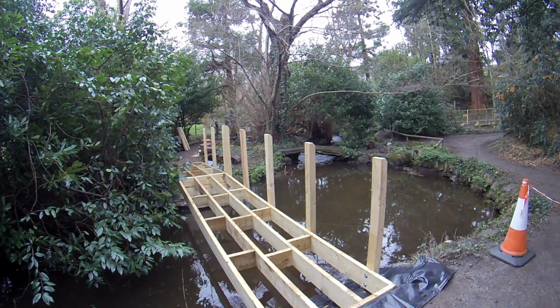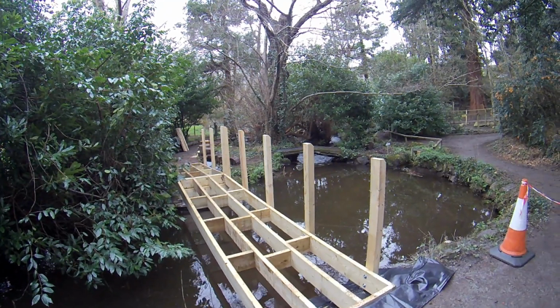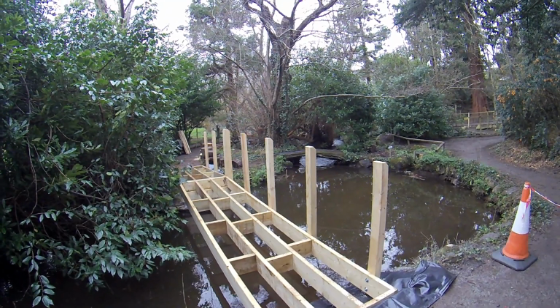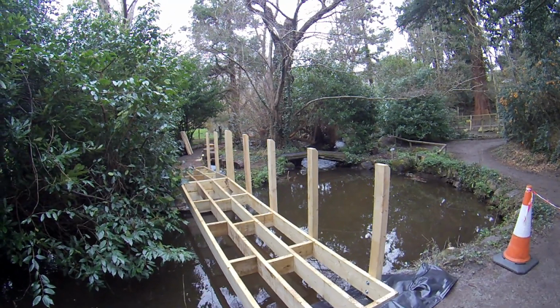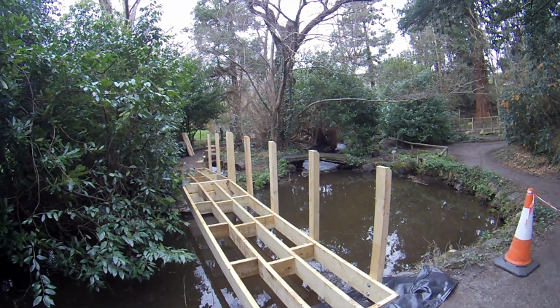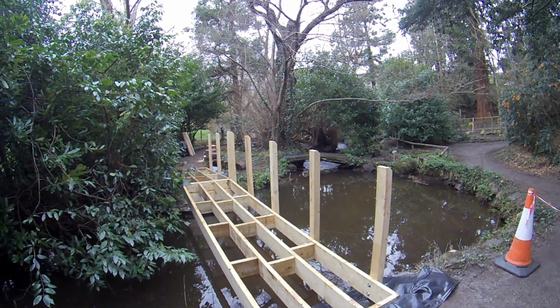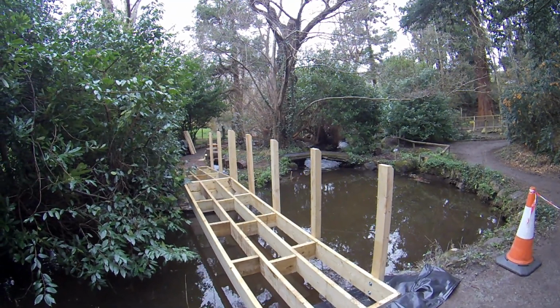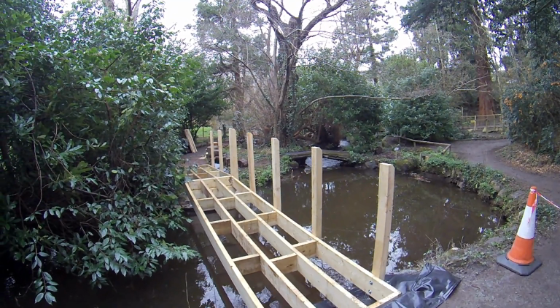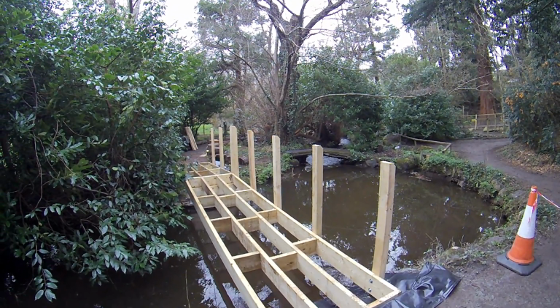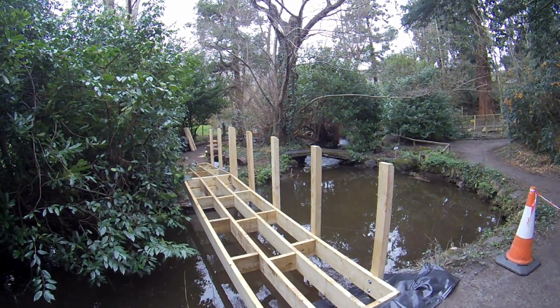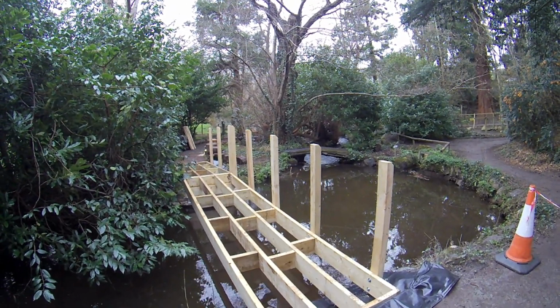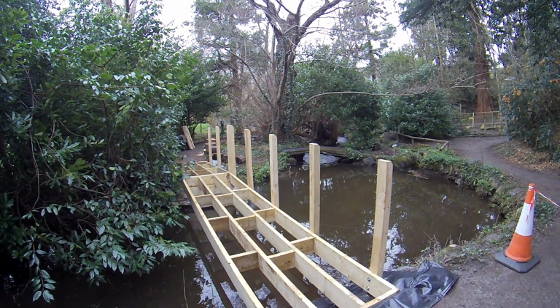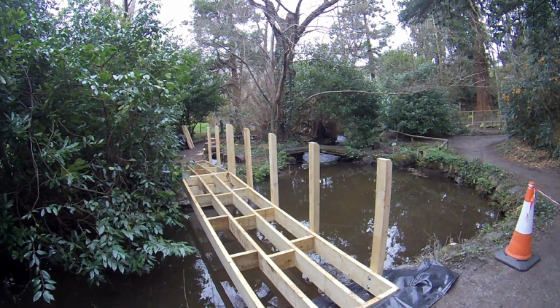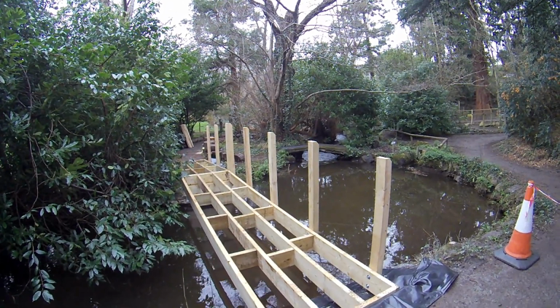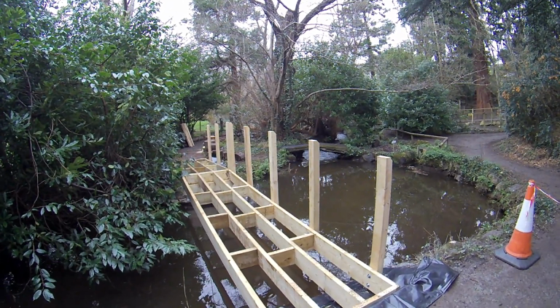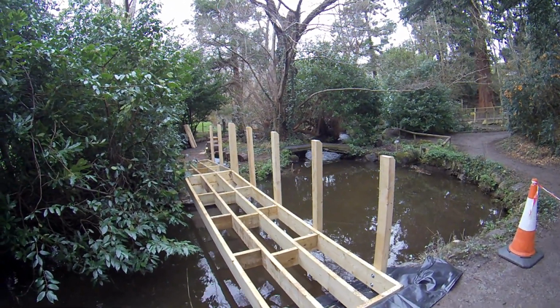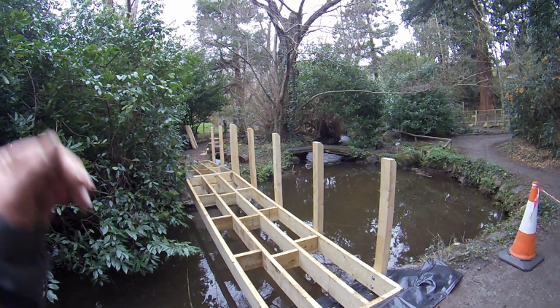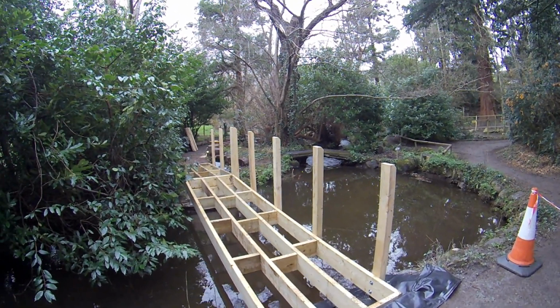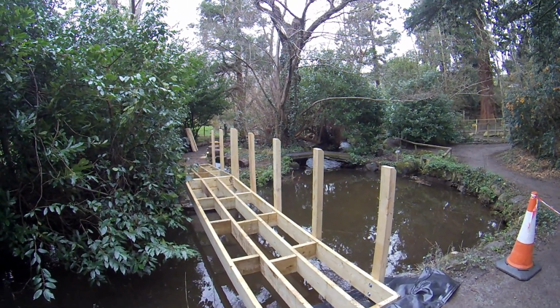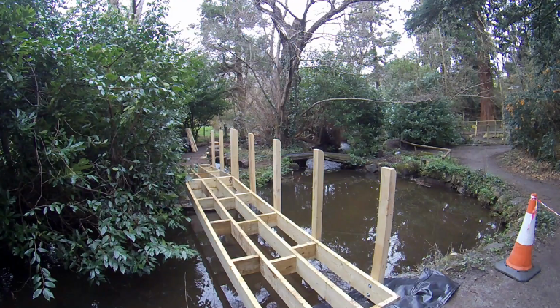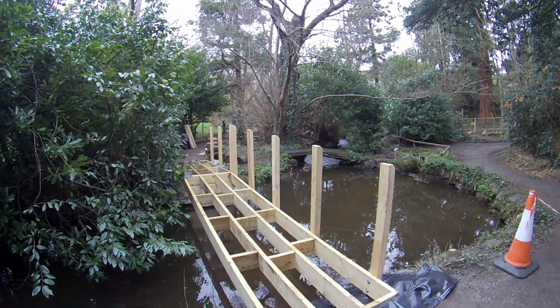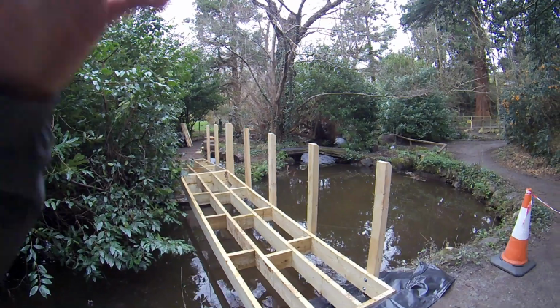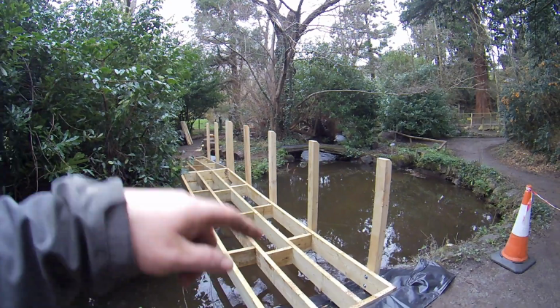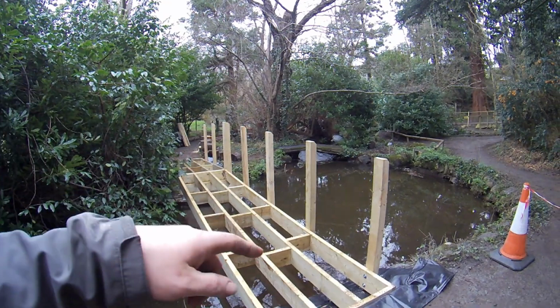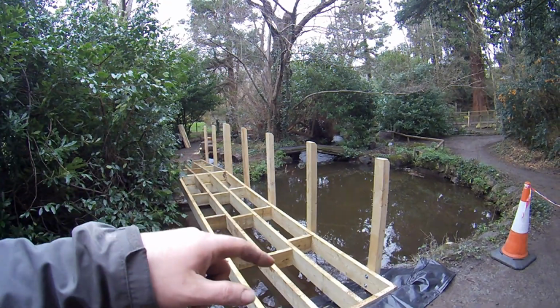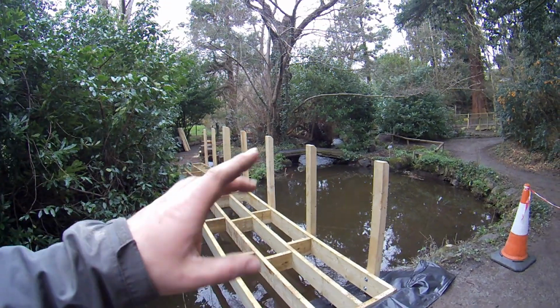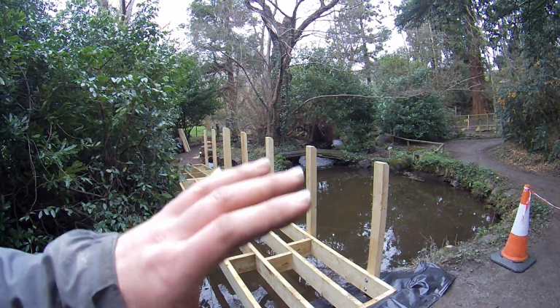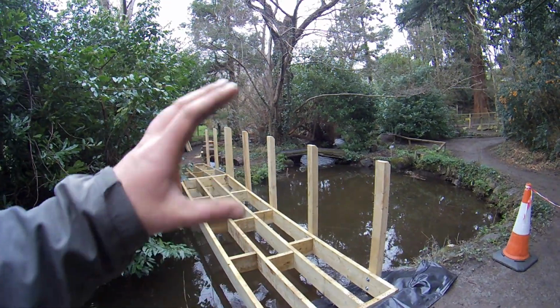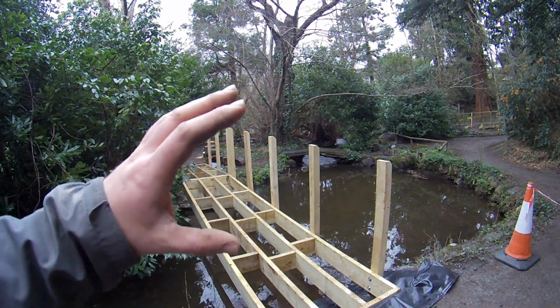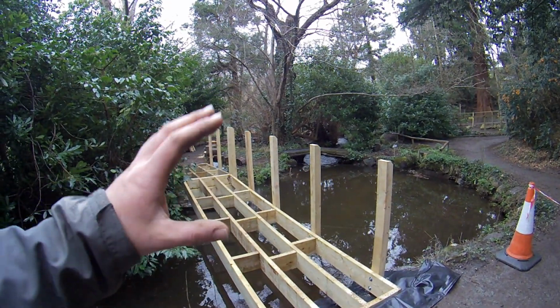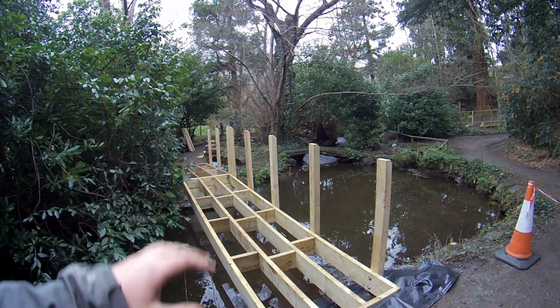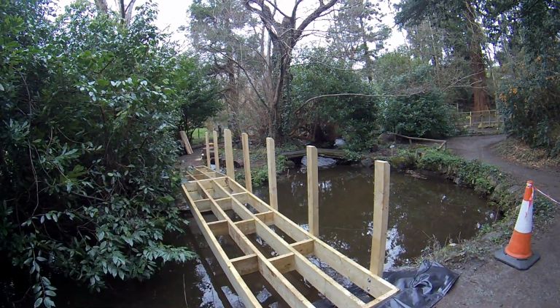That's the post in place for the handrails. I haven't tightened the bolts fully yet so there's still a bit of adjustment.